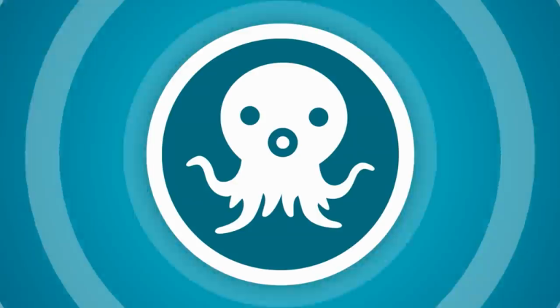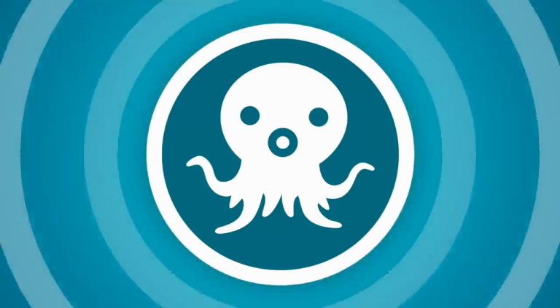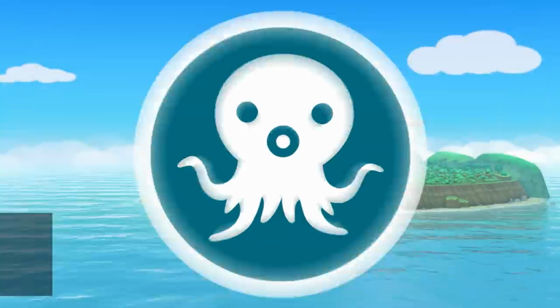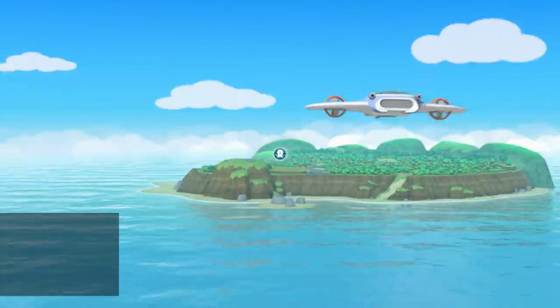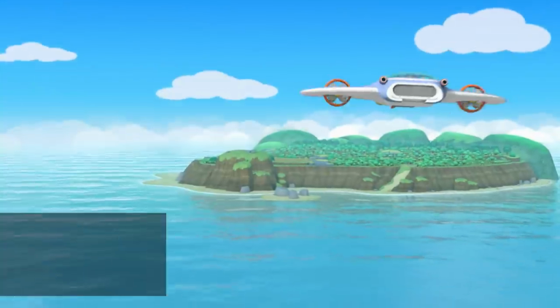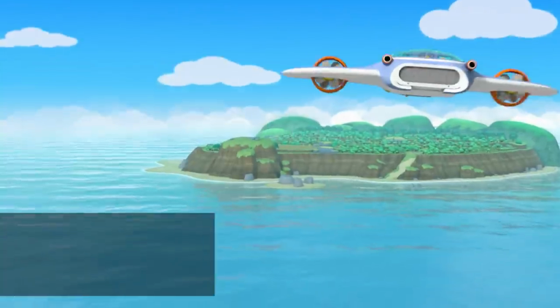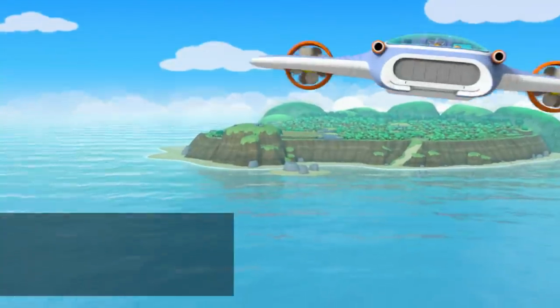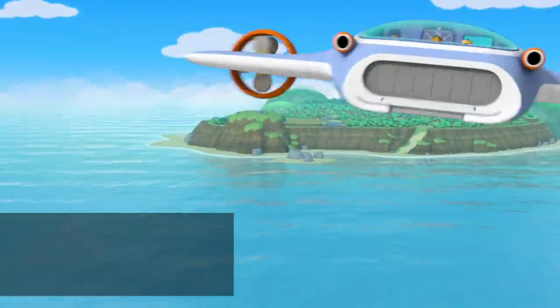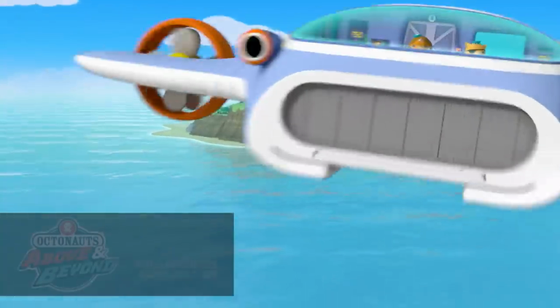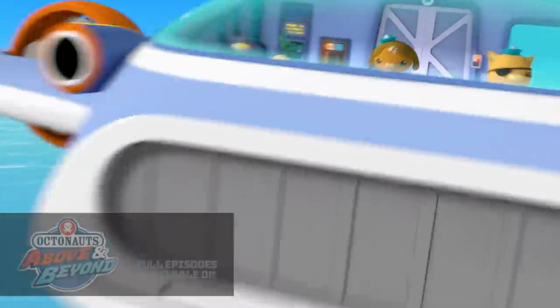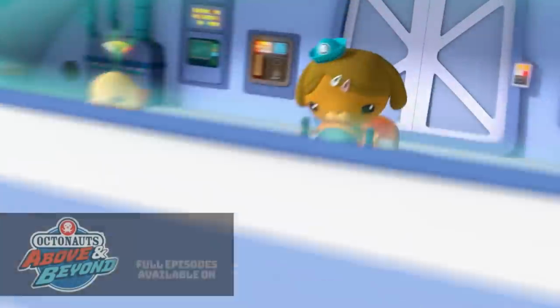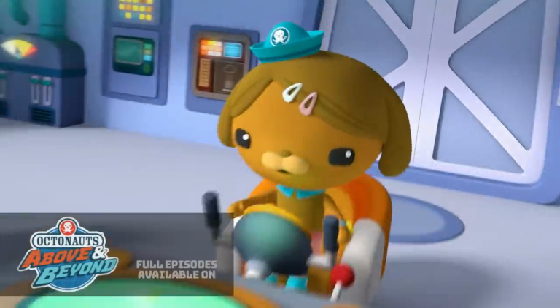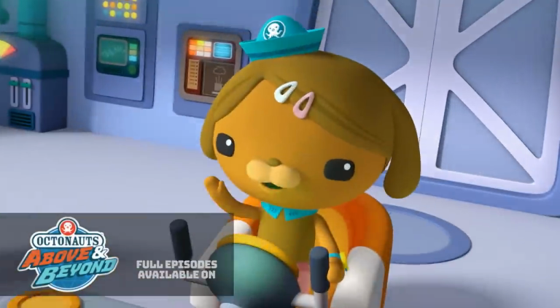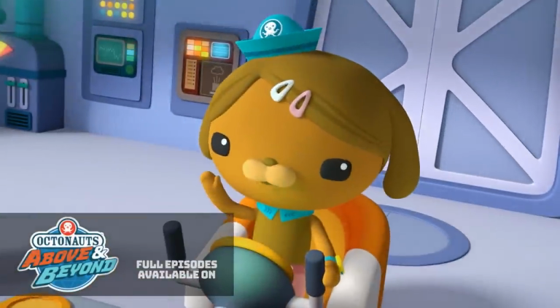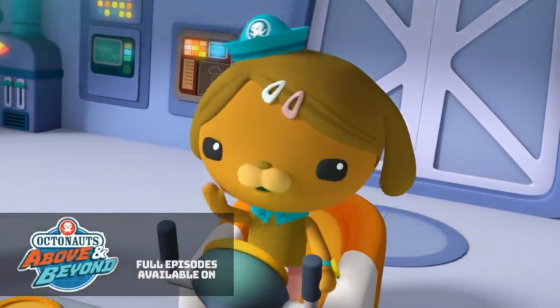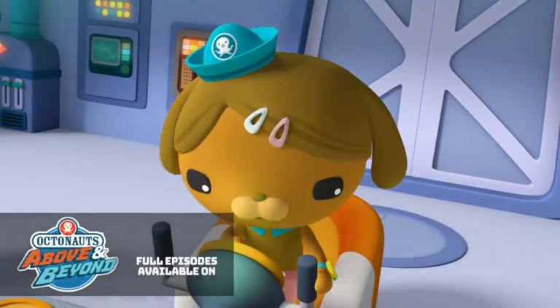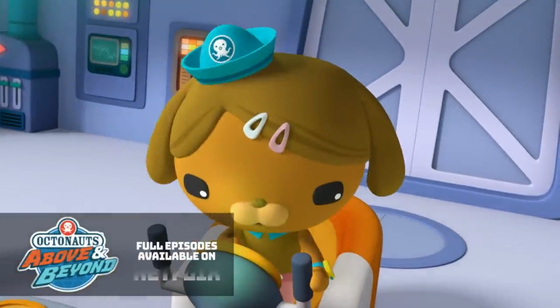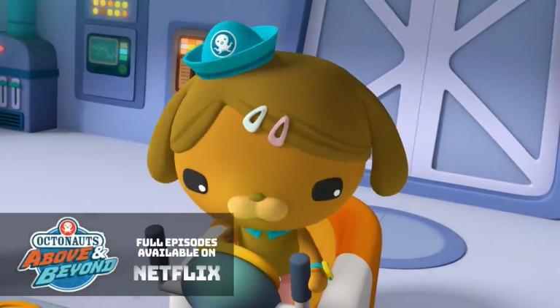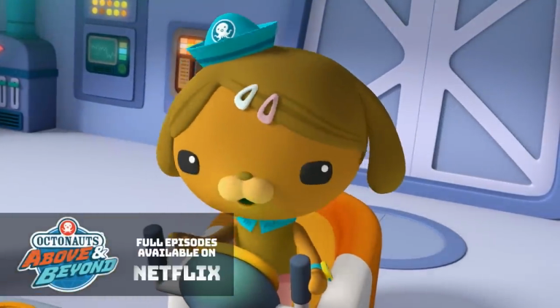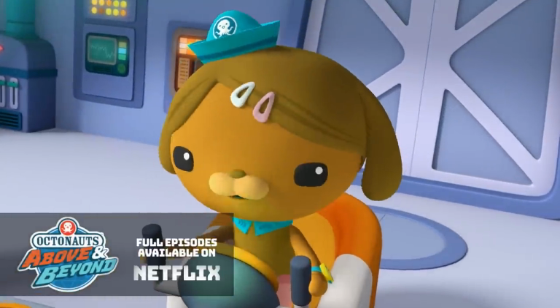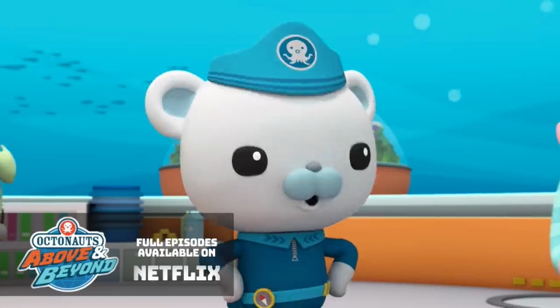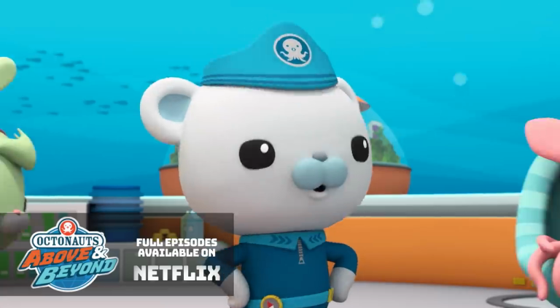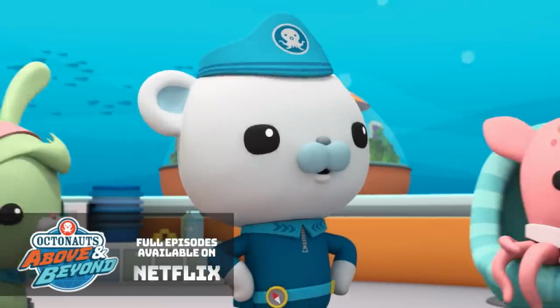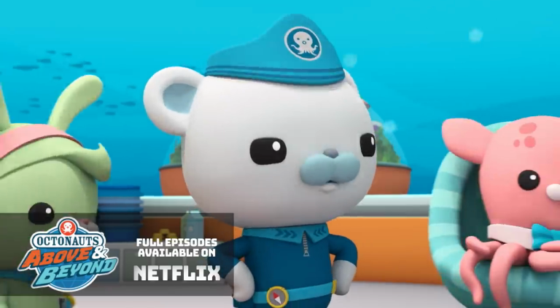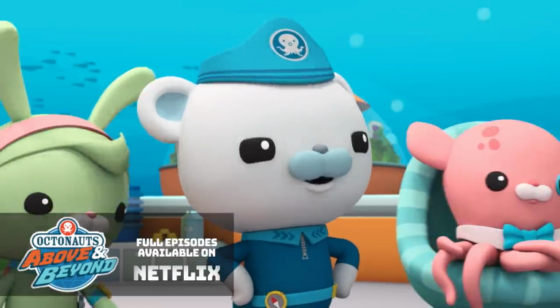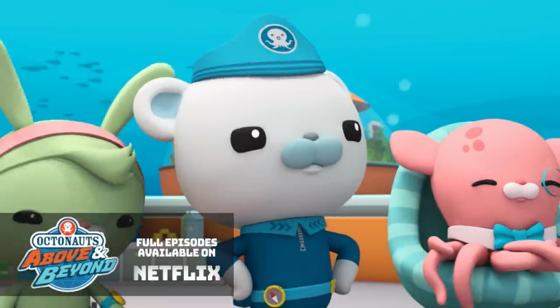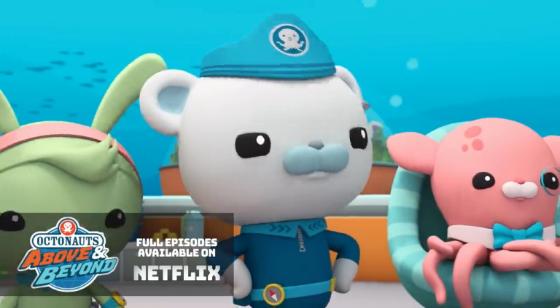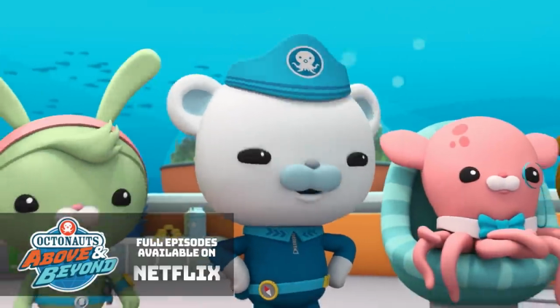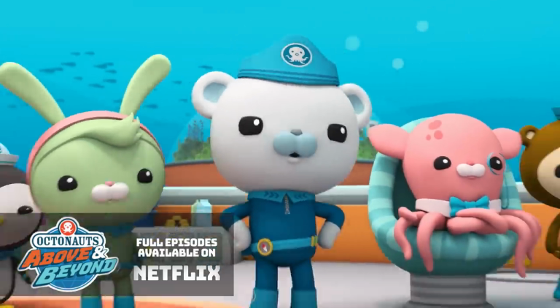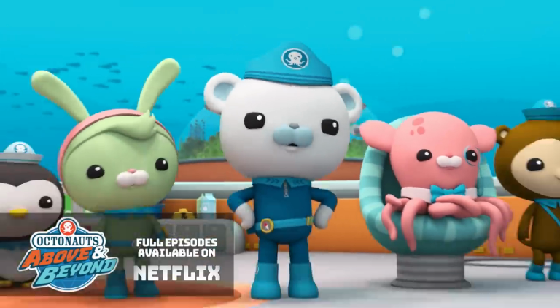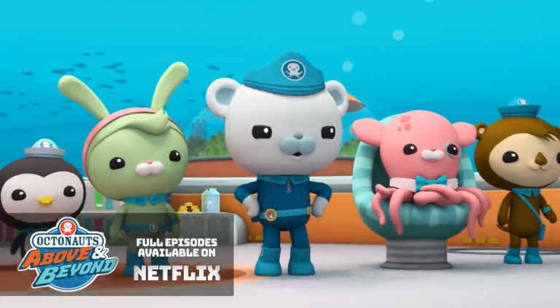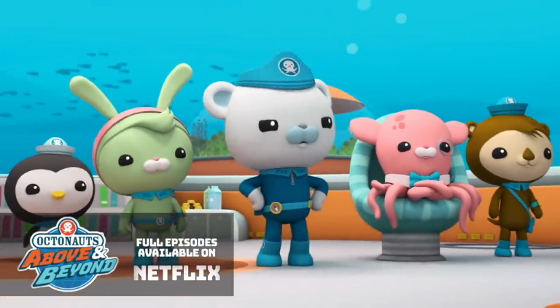OctoRadar, Octopod, incoming OctoReport. OctoAgents, please report.